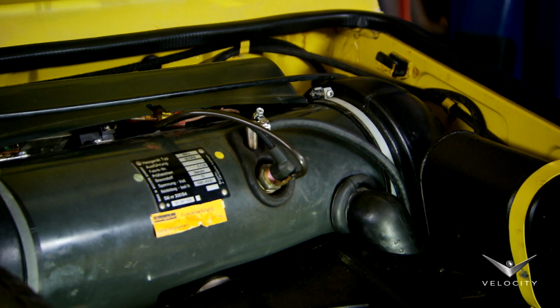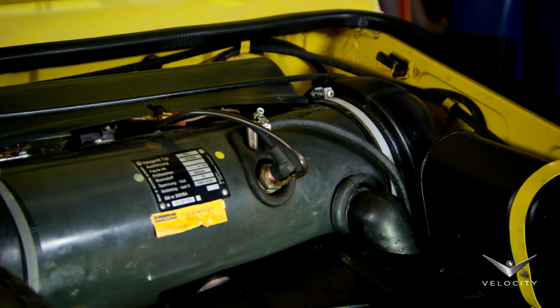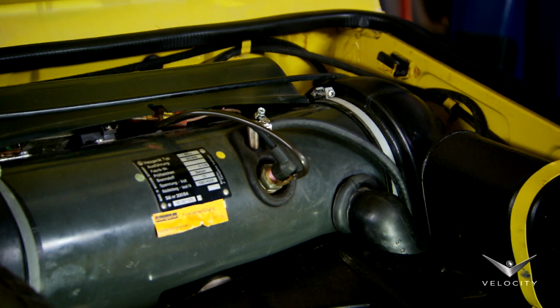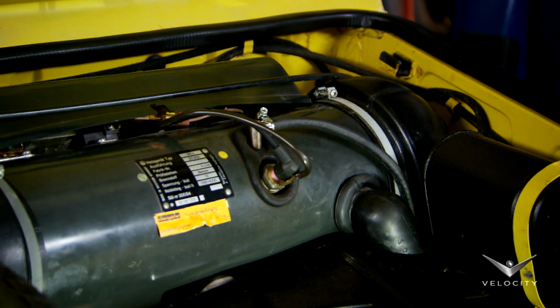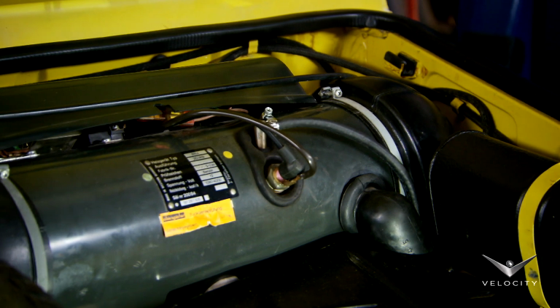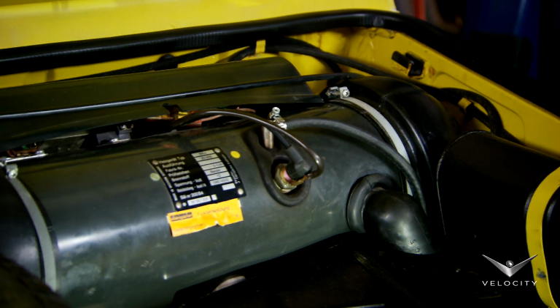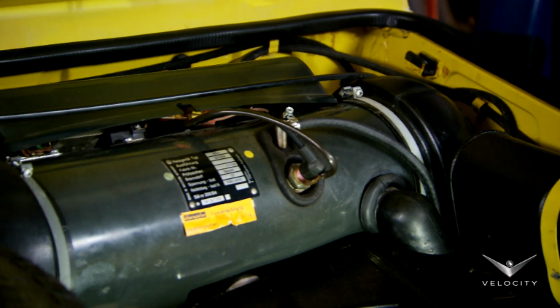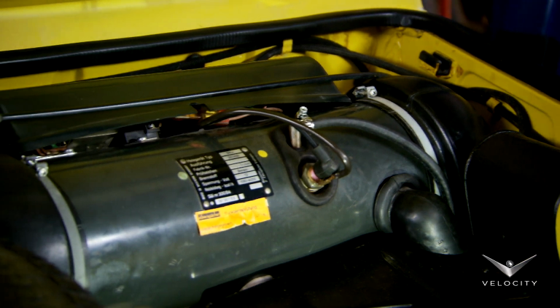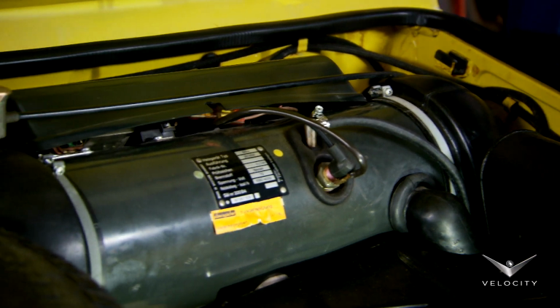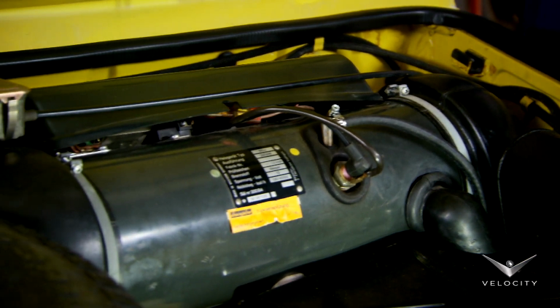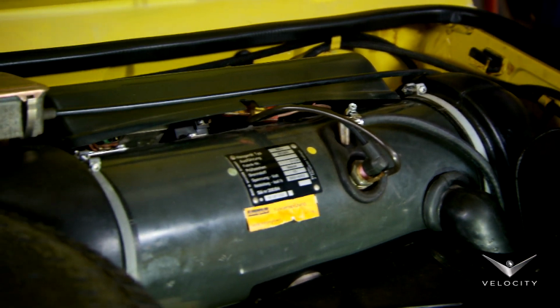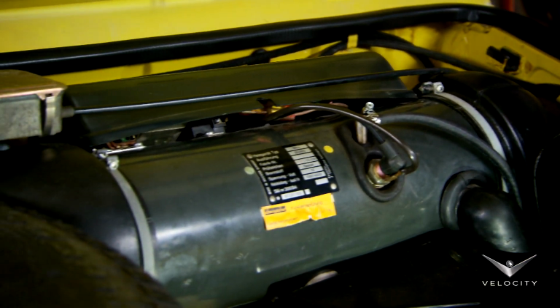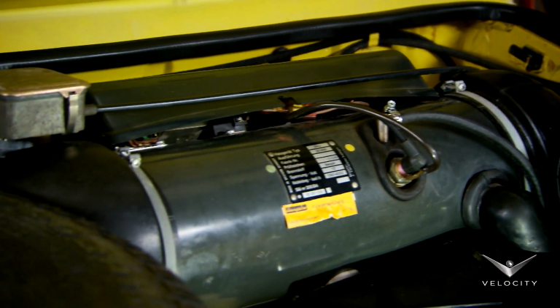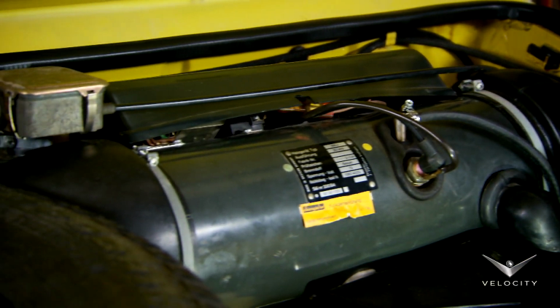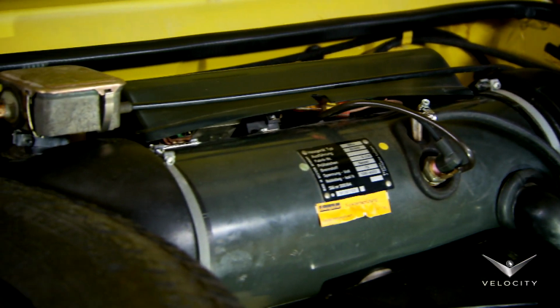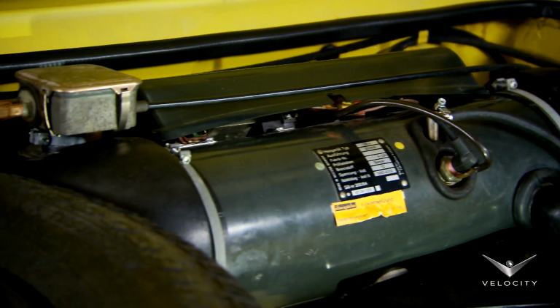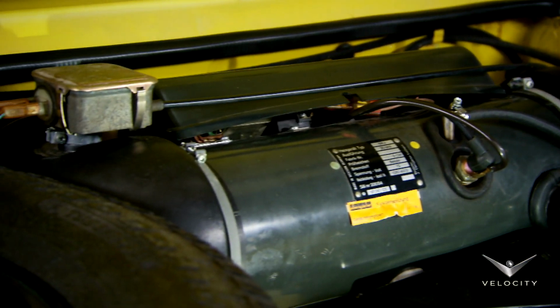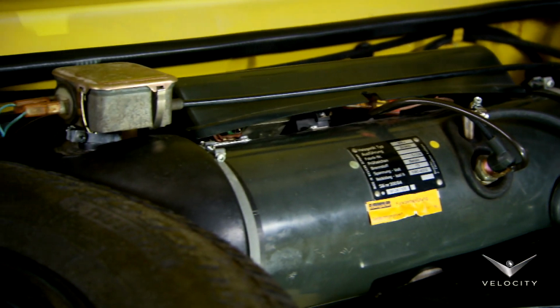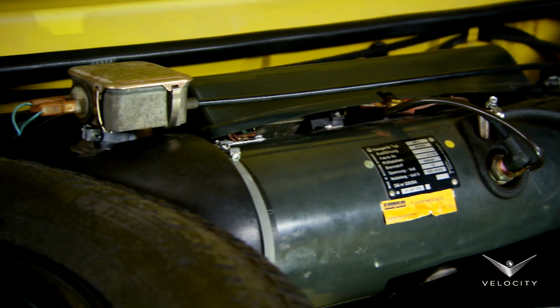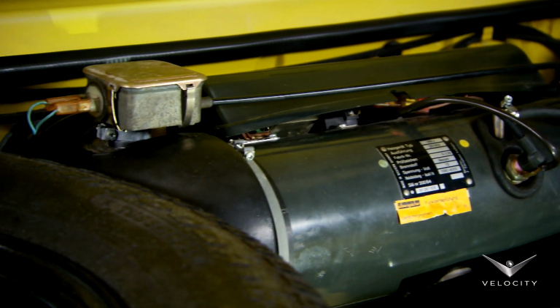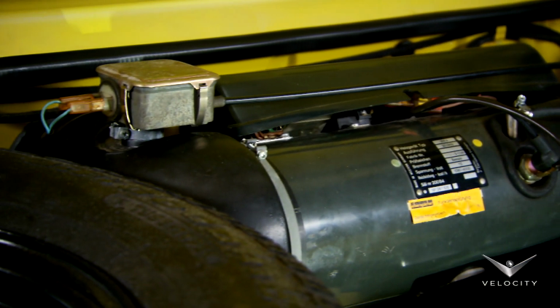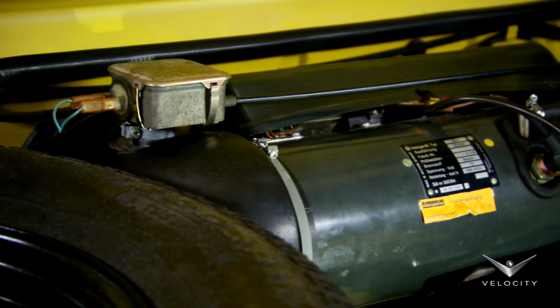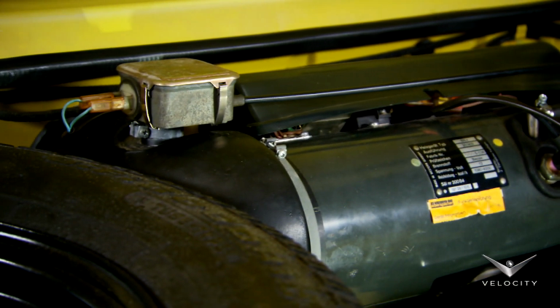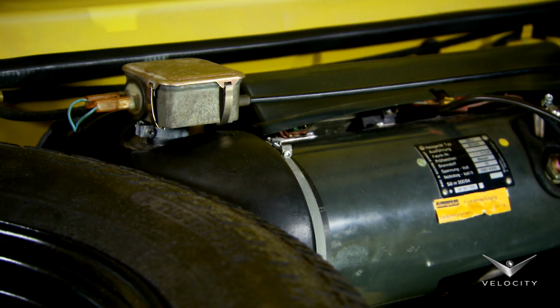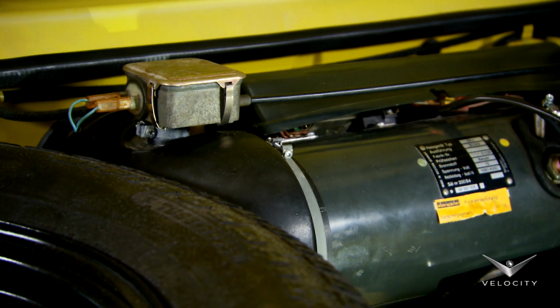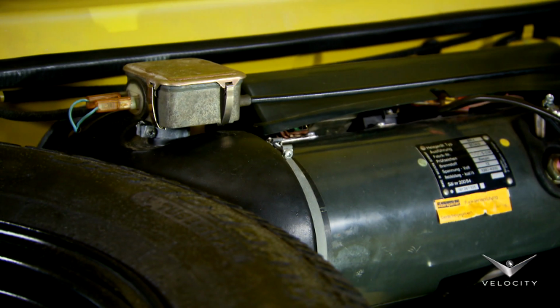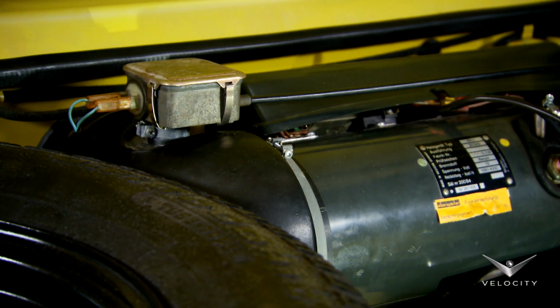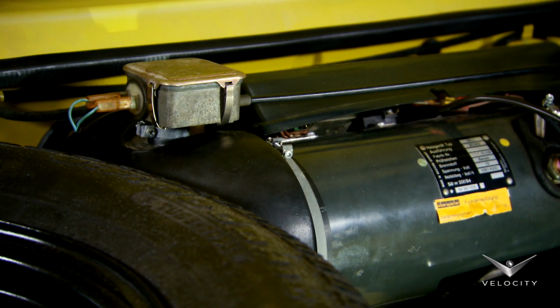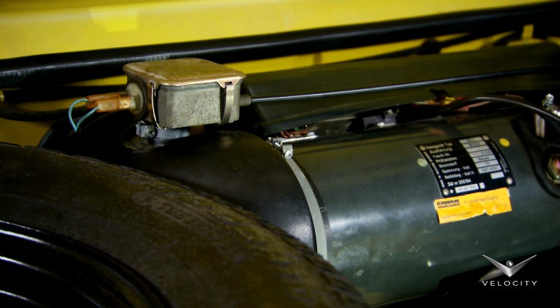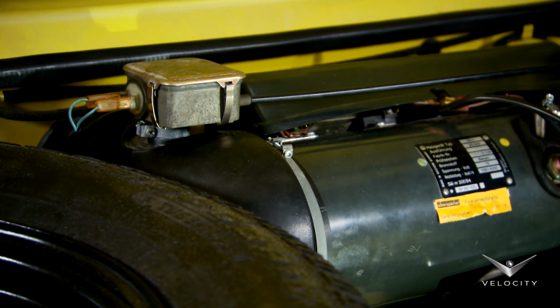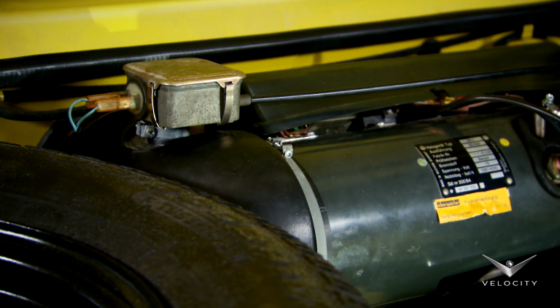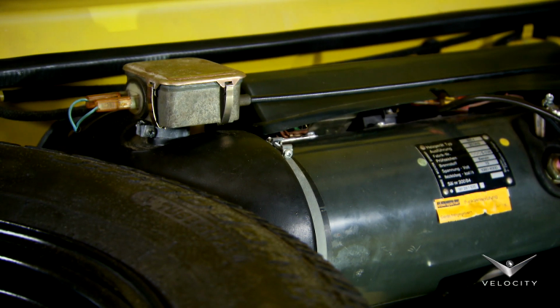Our VW has an auxiliary petrol-run heater under the bonnet. It doesn't work. Why?